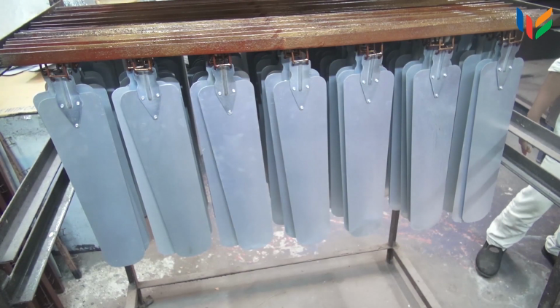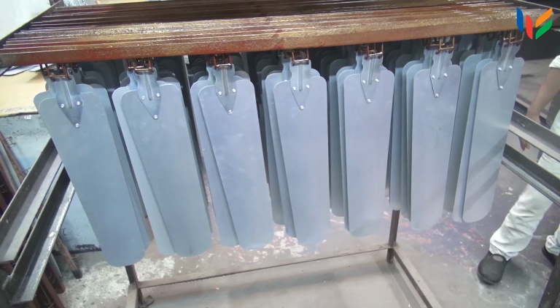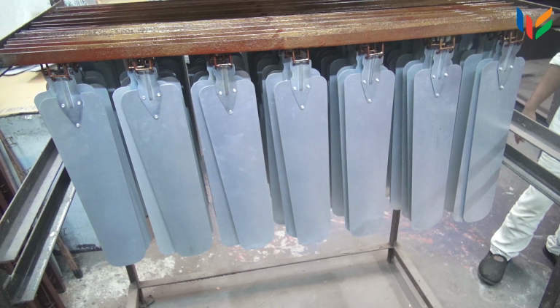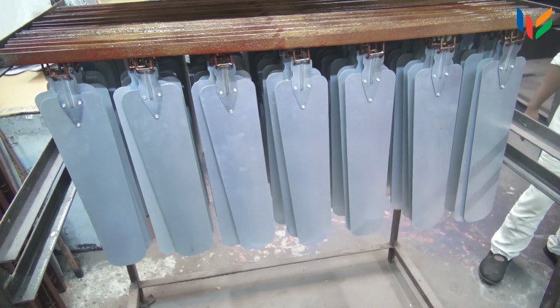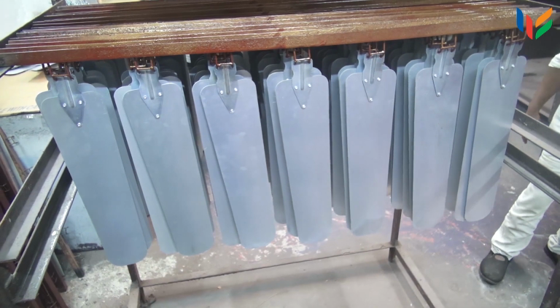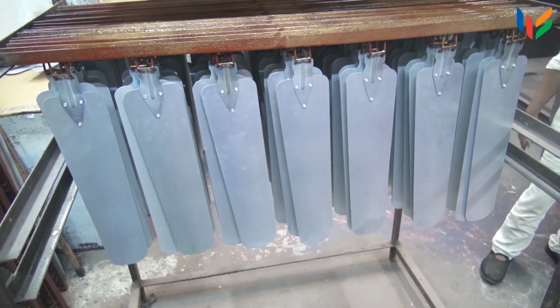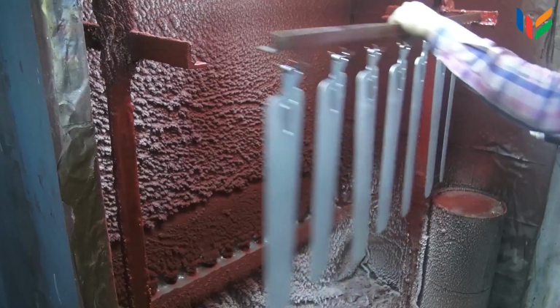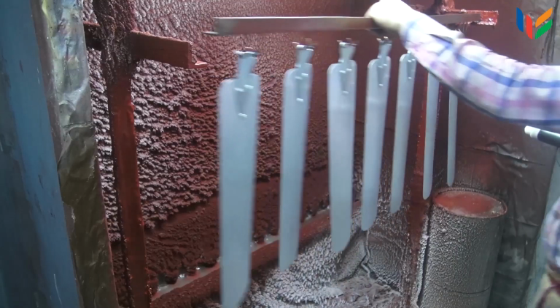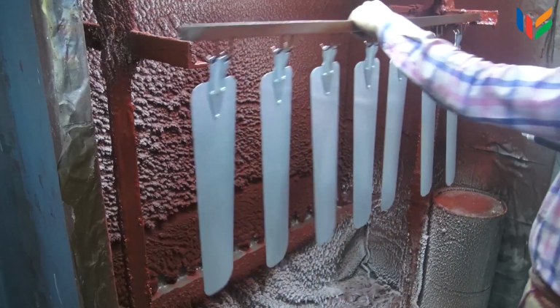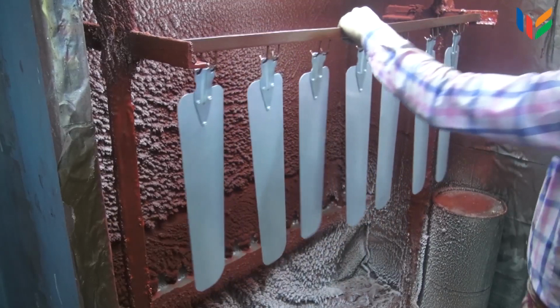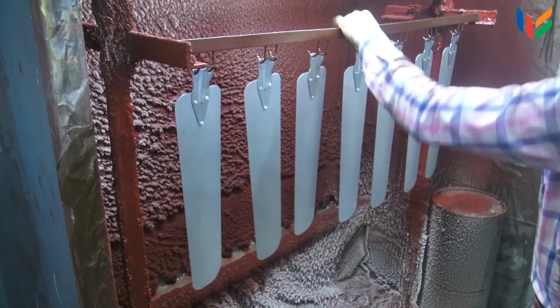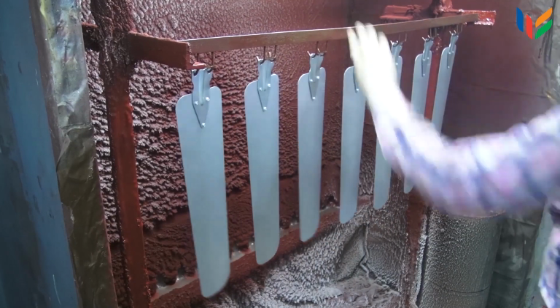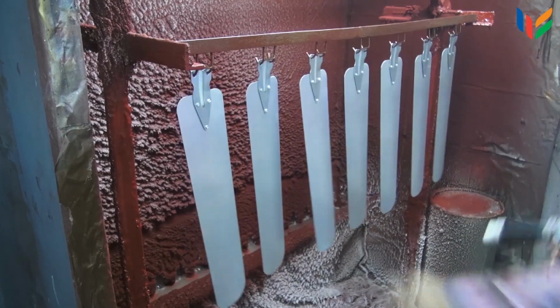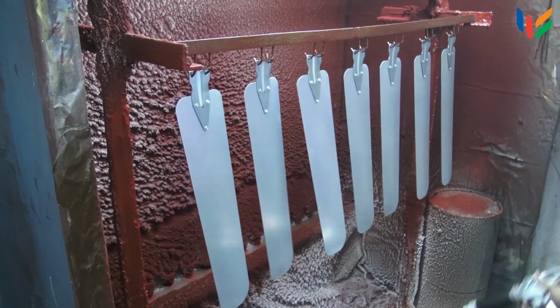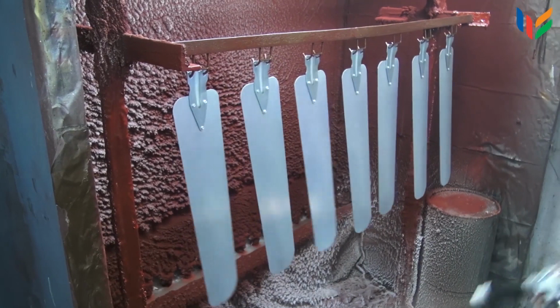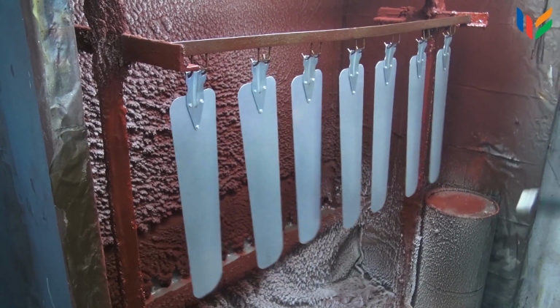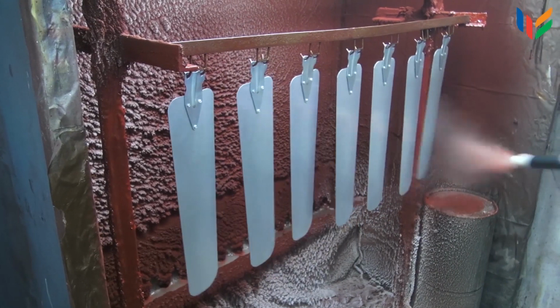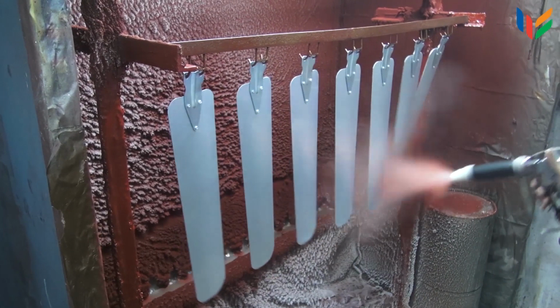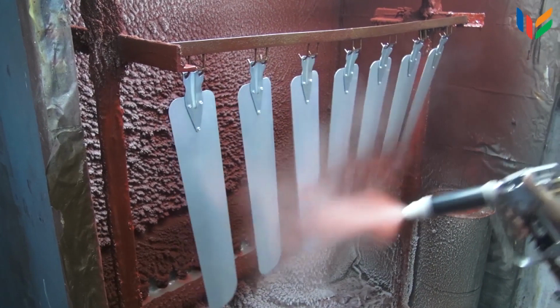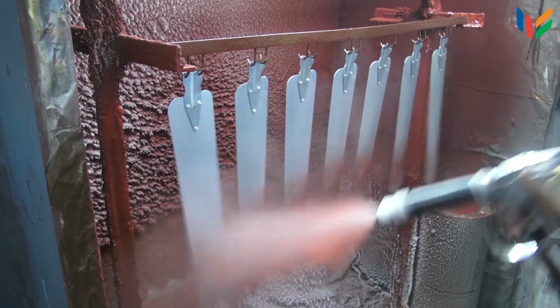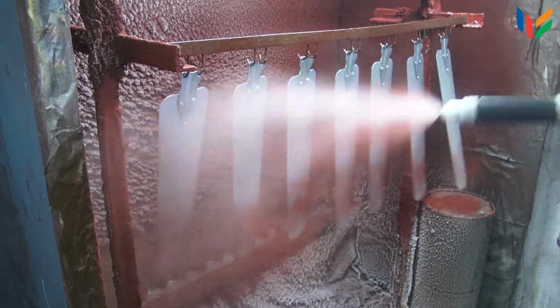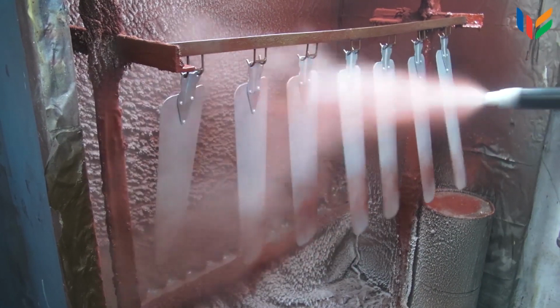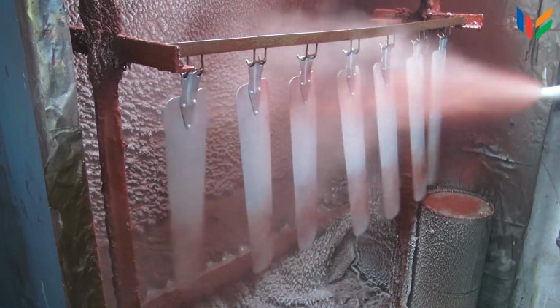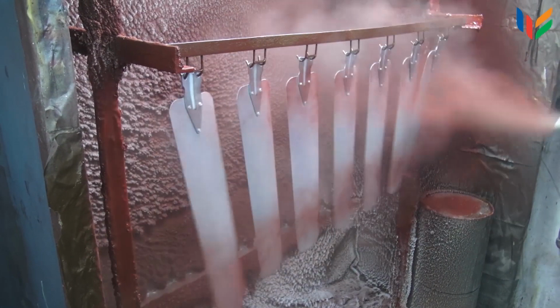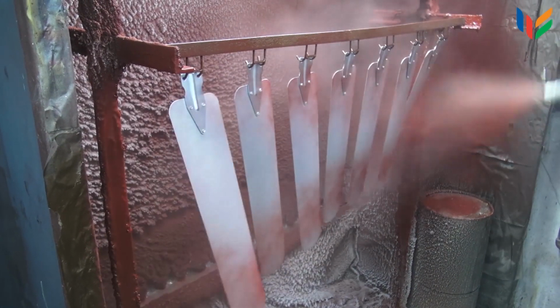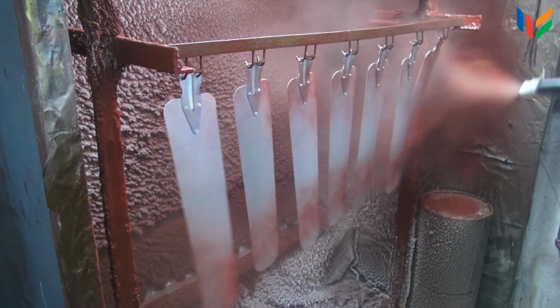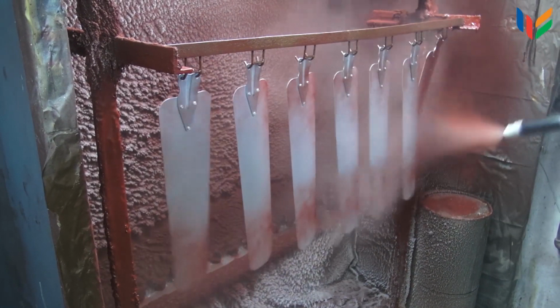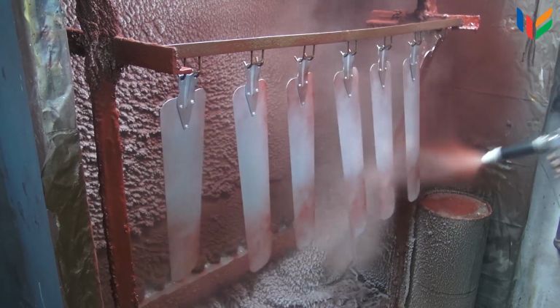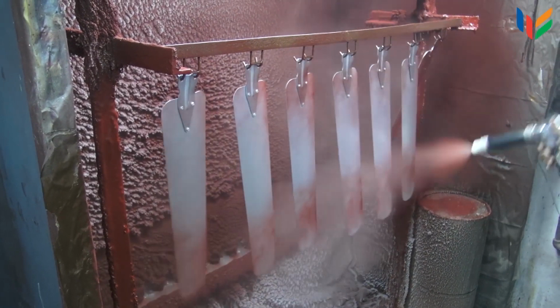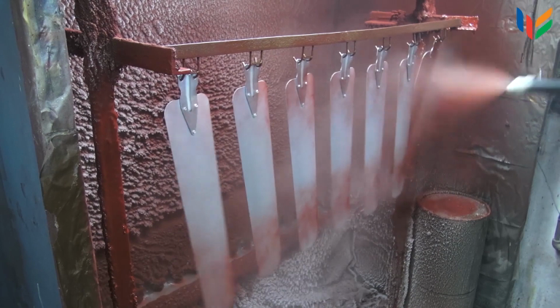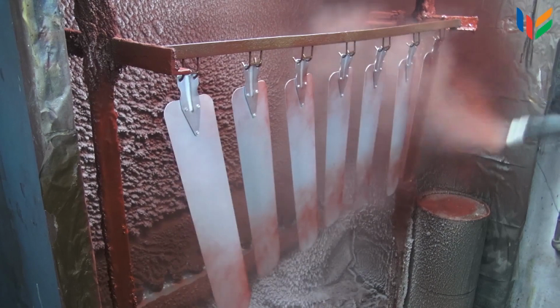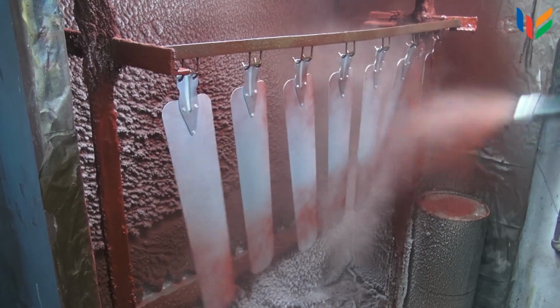These are then sent to paint according to the specified colours to match the decor of the home.